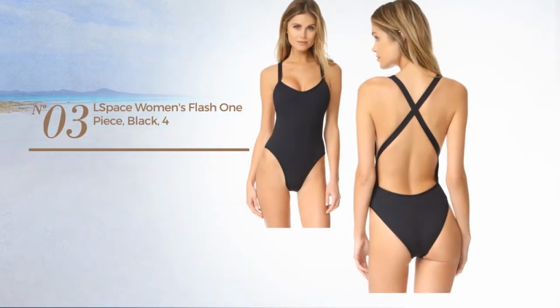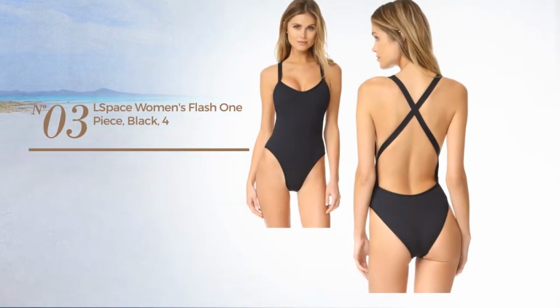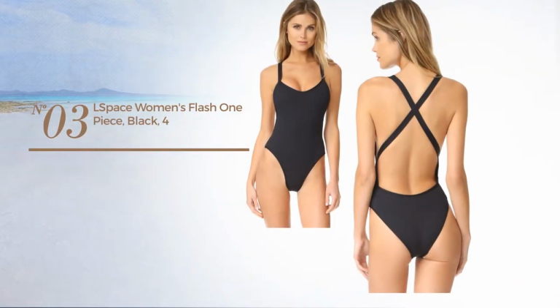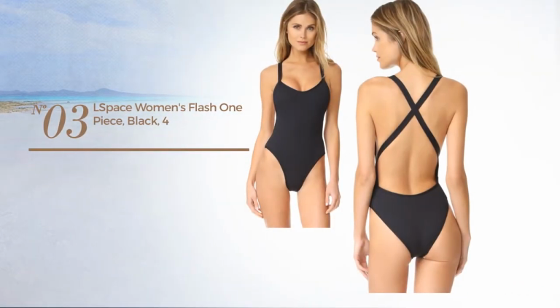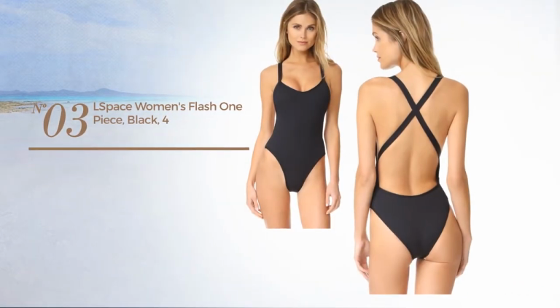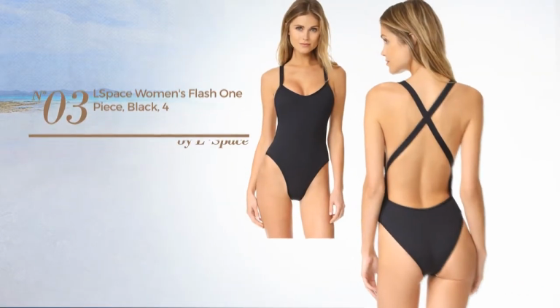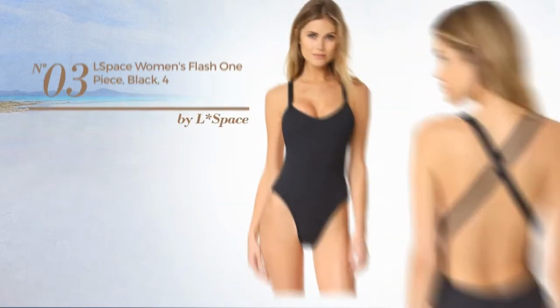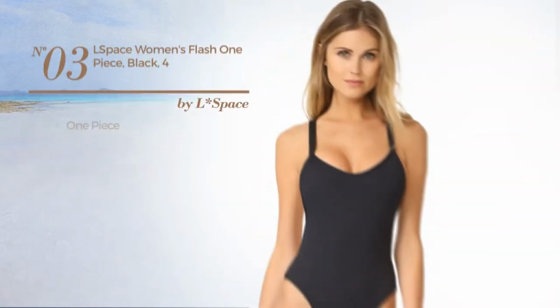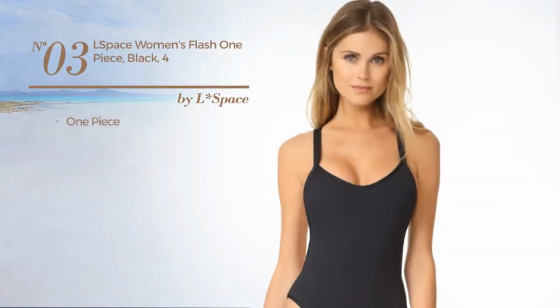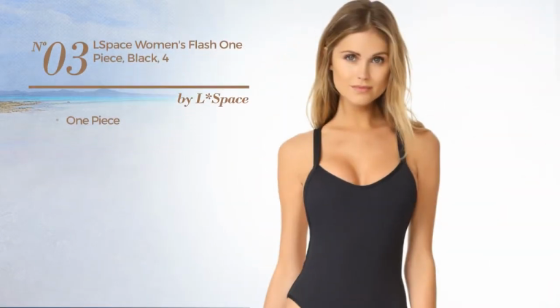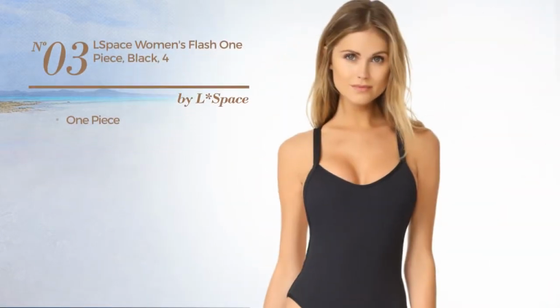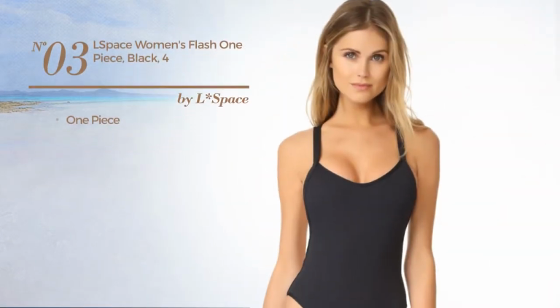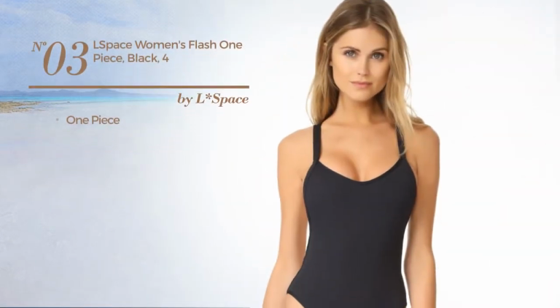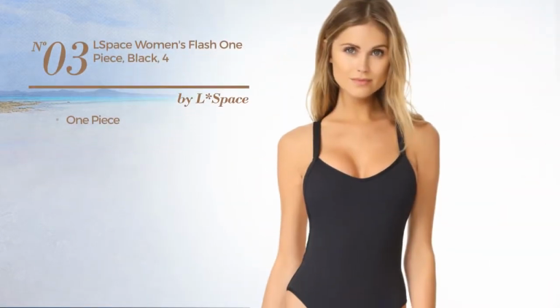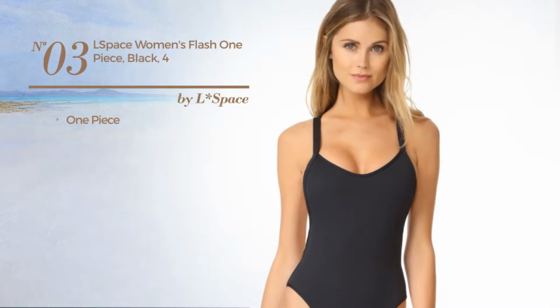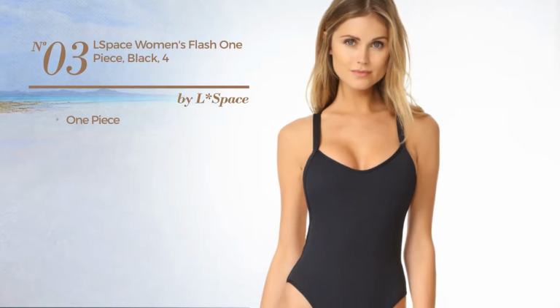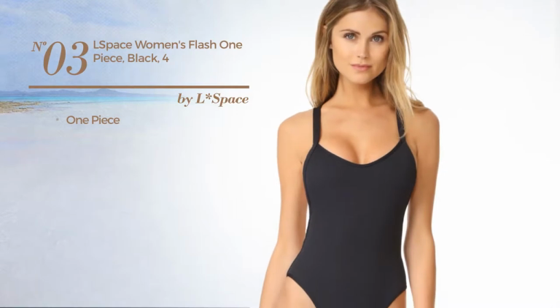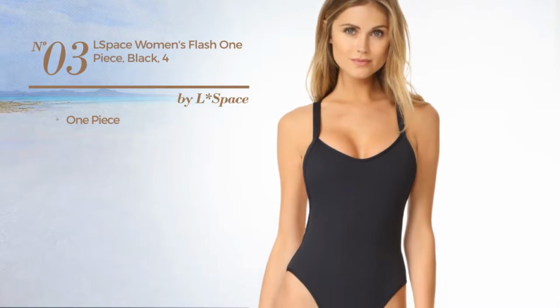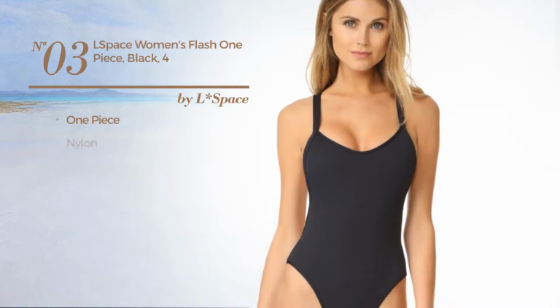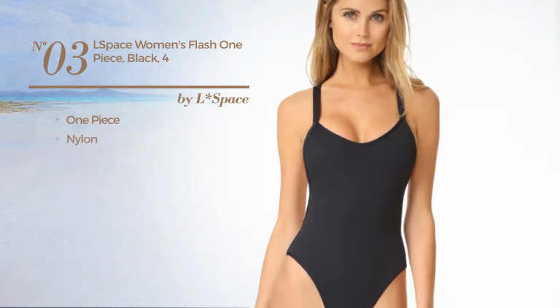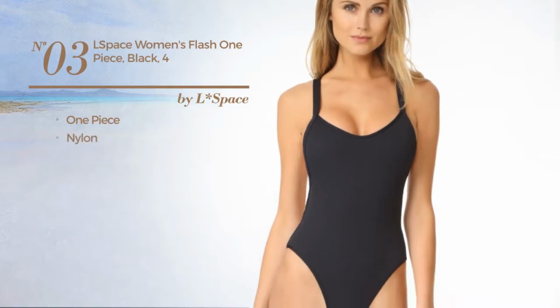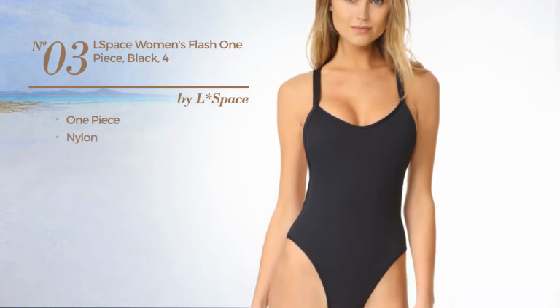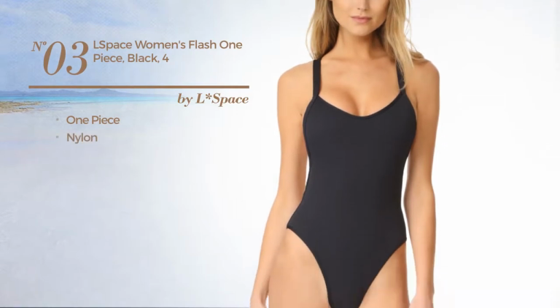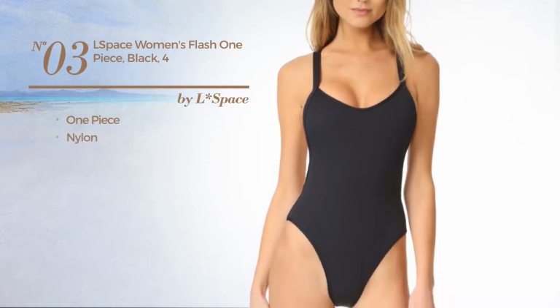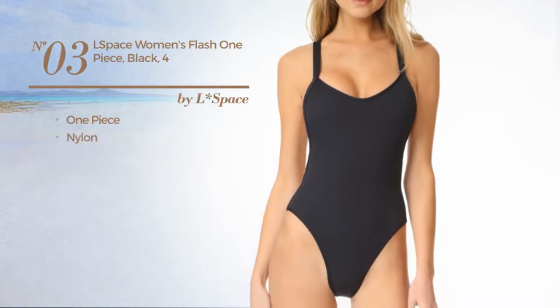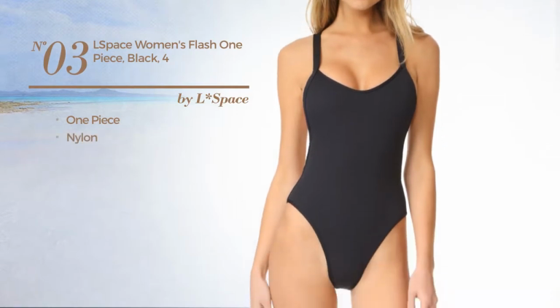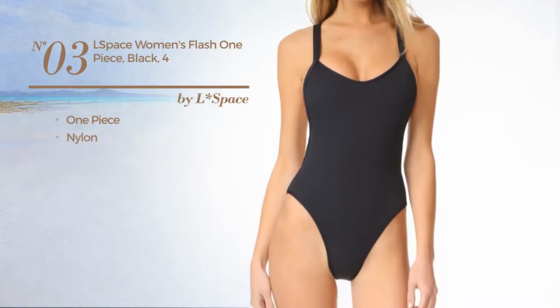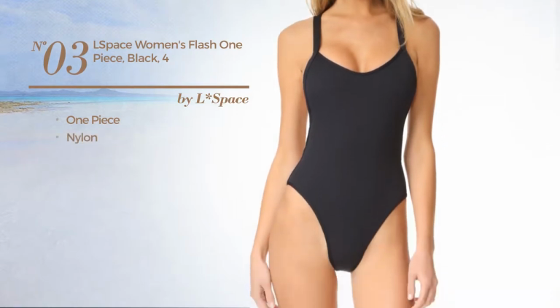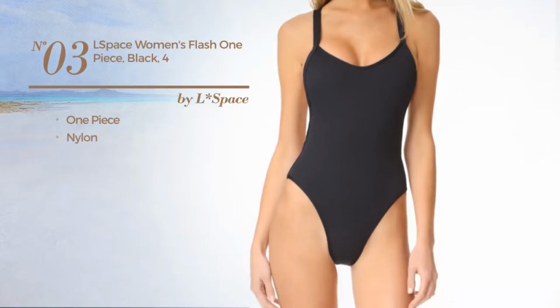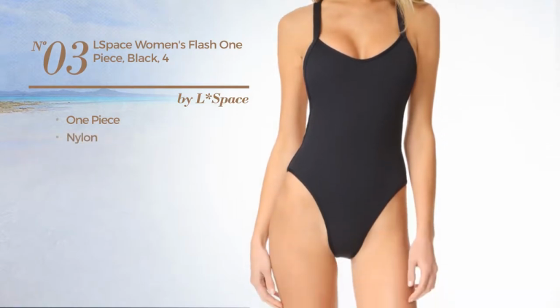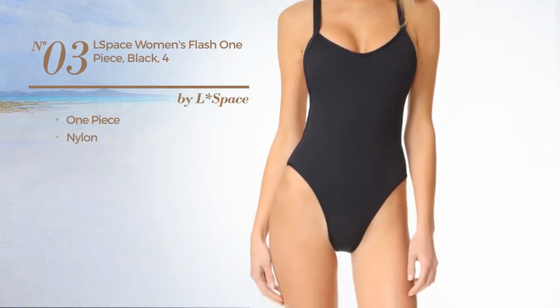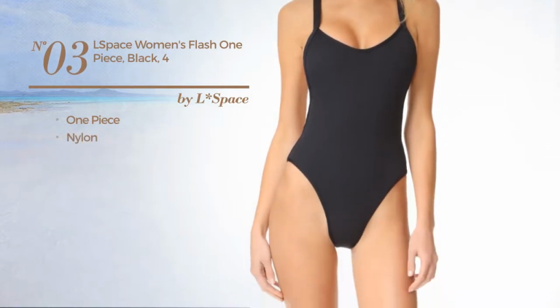Number 3. A One-Piece Garment made of nylon. Available in 2 more colors.